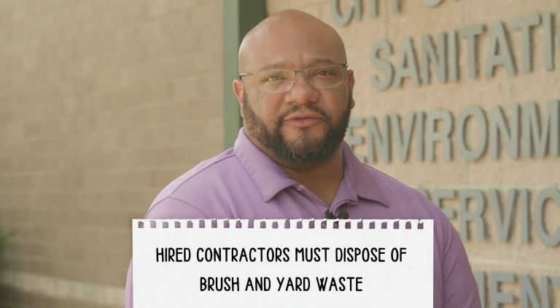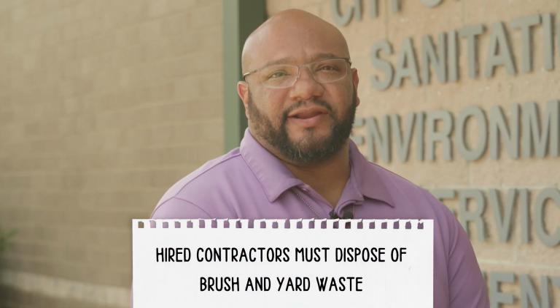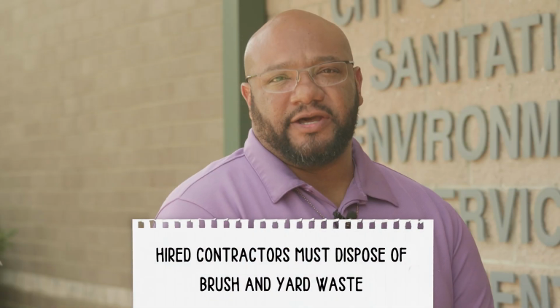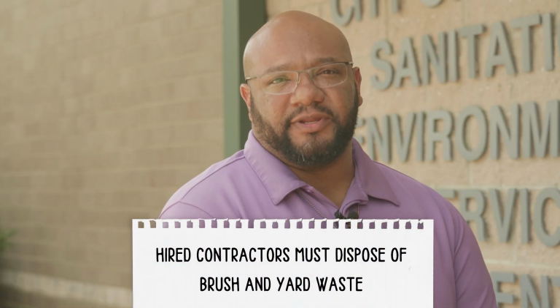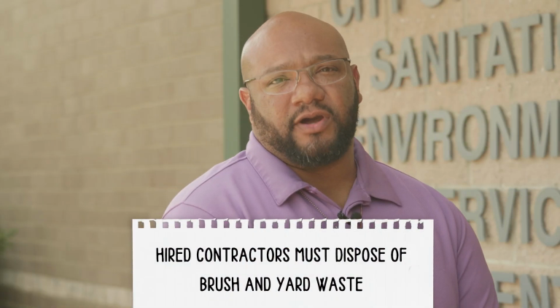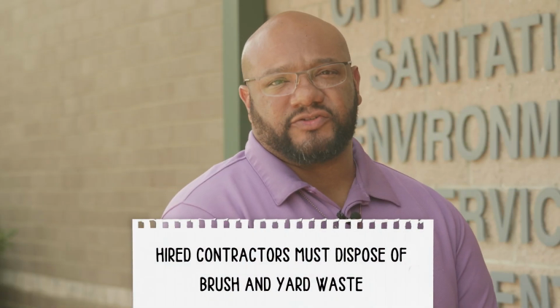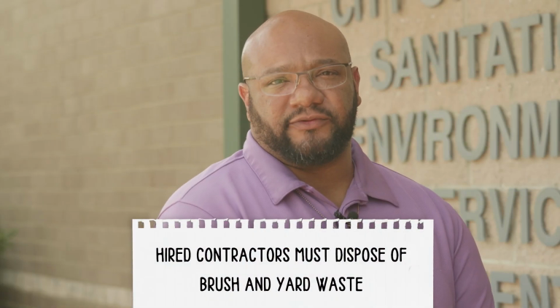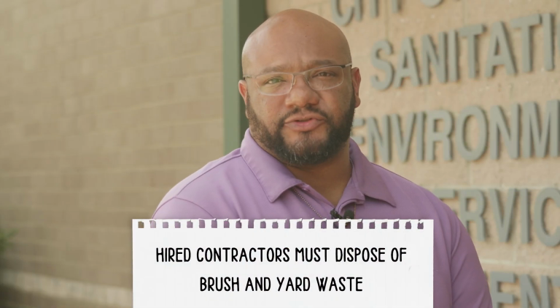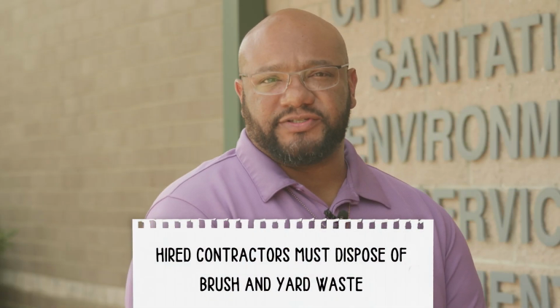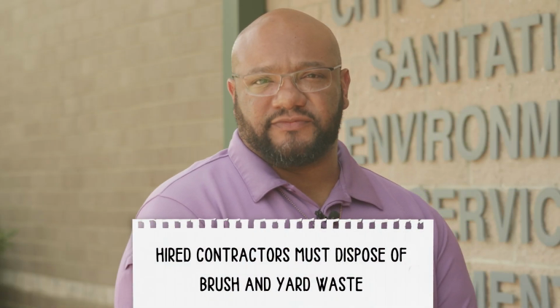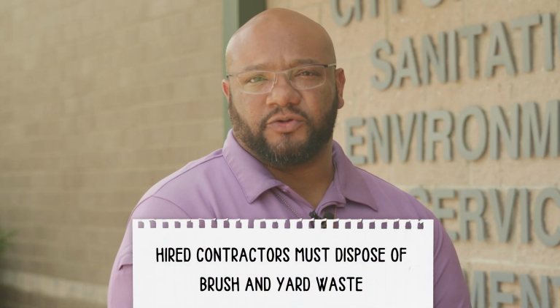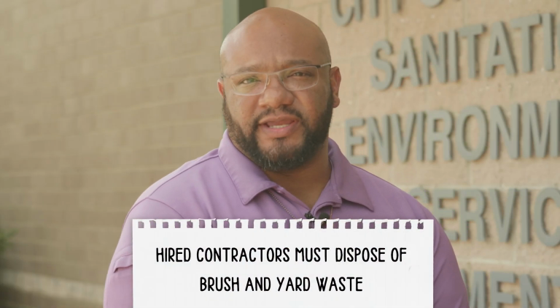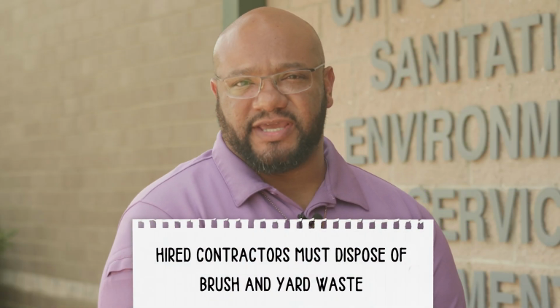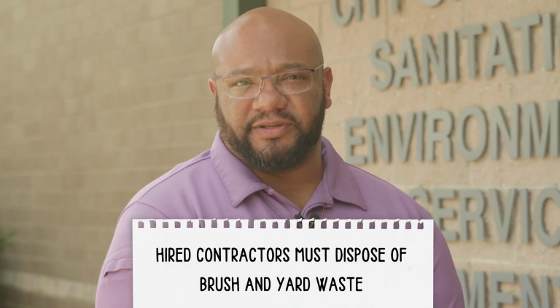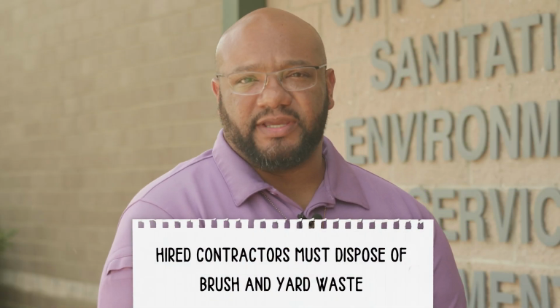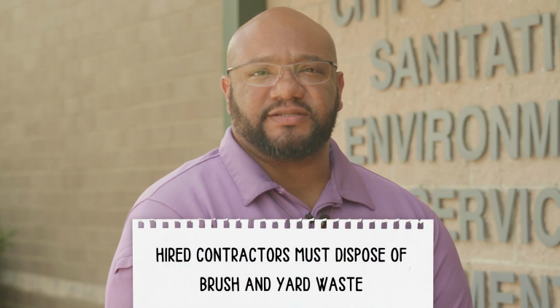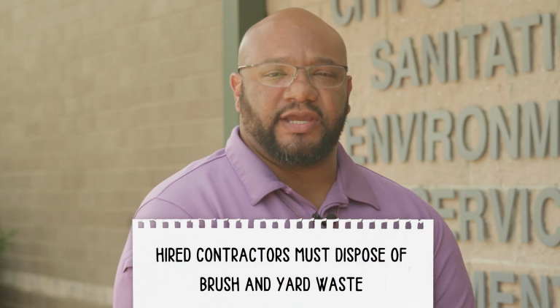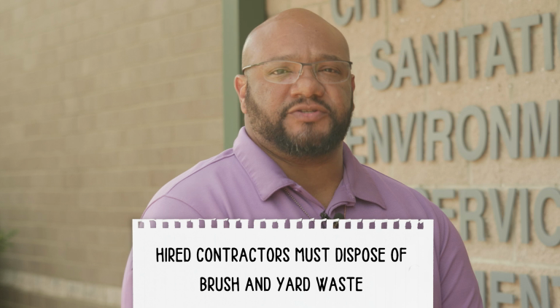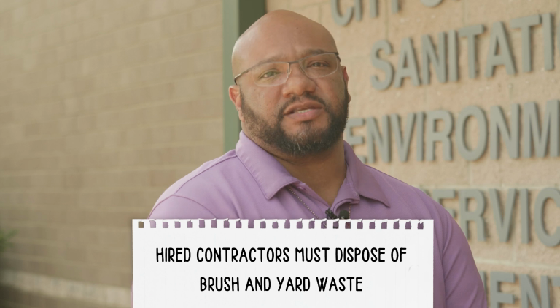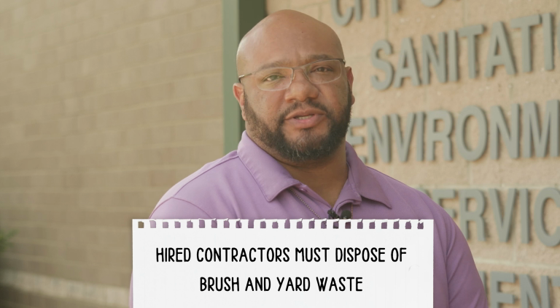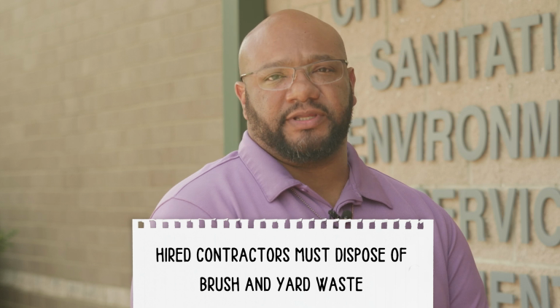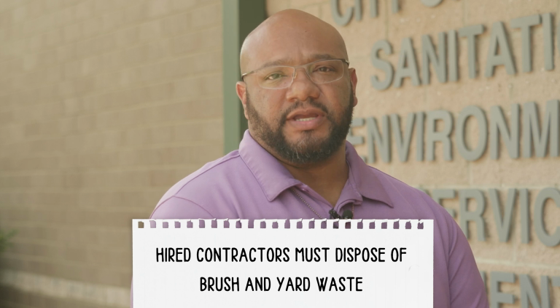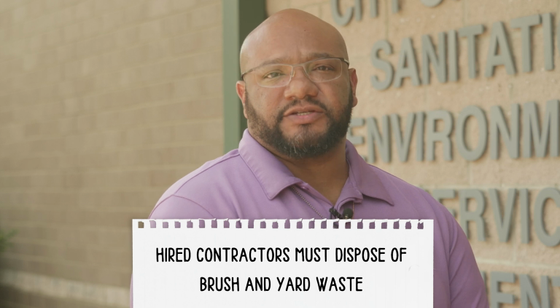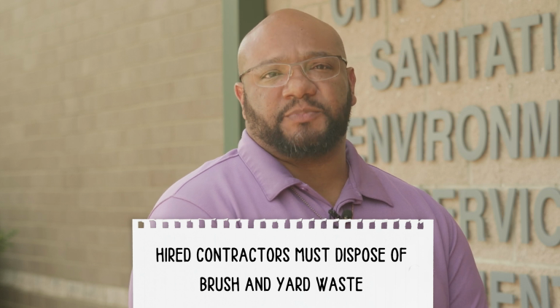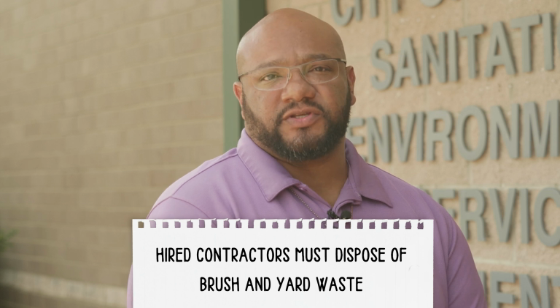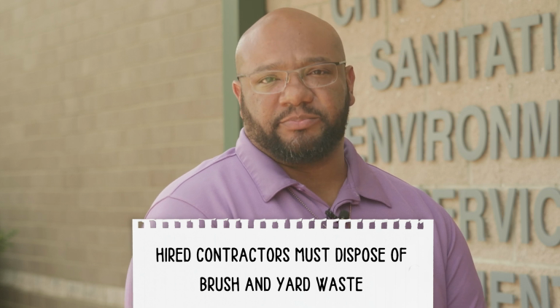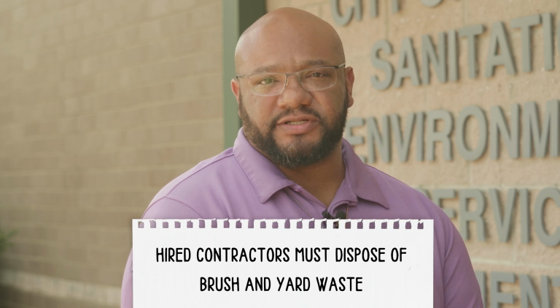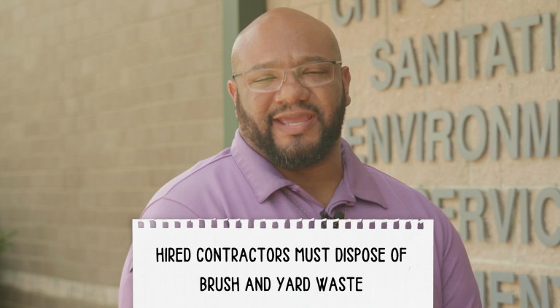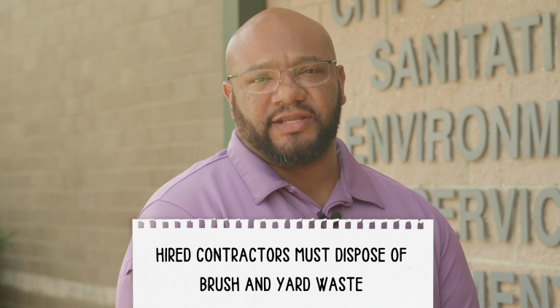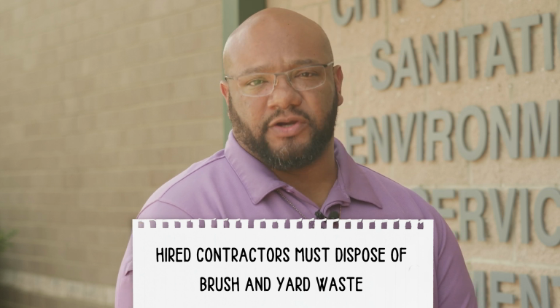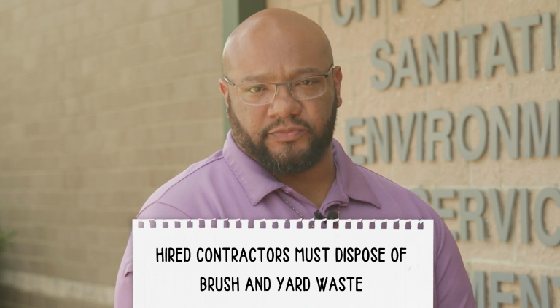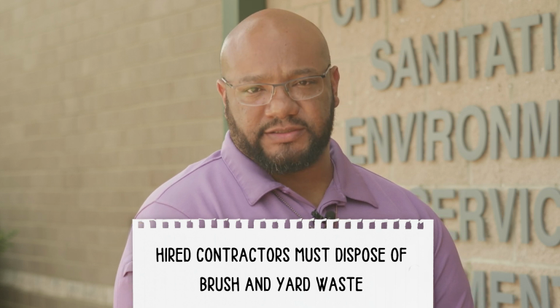Please note, if you hired a company or contractor for tree servicing or landscaping, it's their responsibility to dispose of the brush and yard waste.